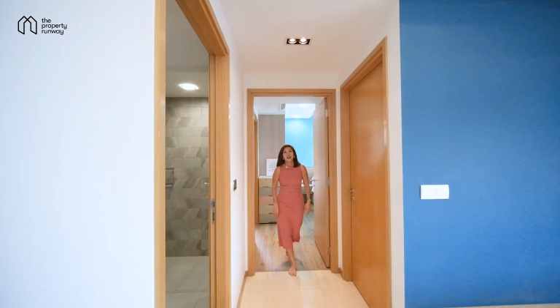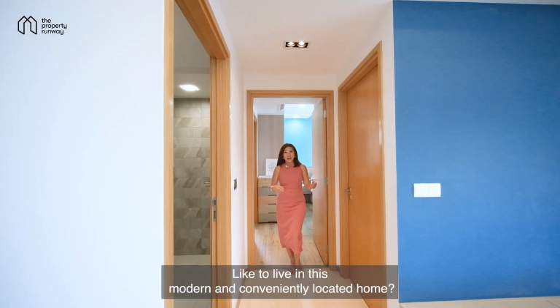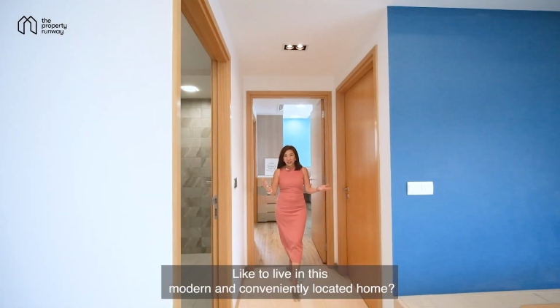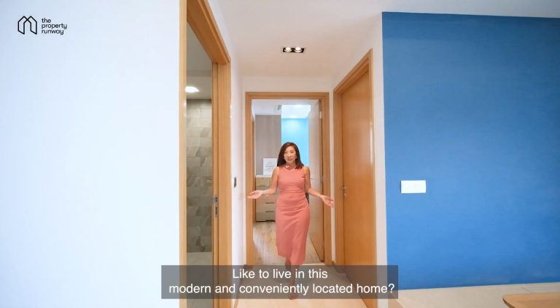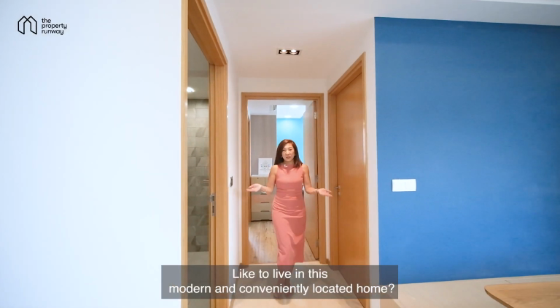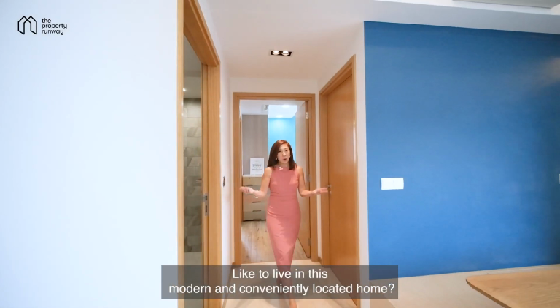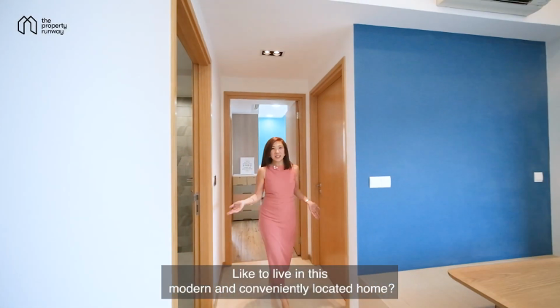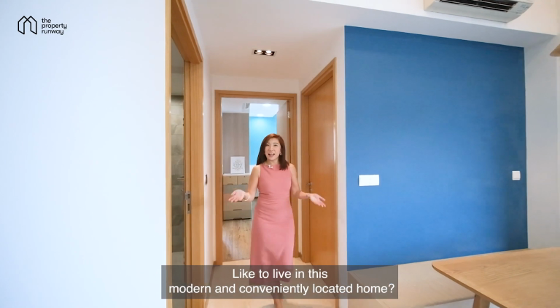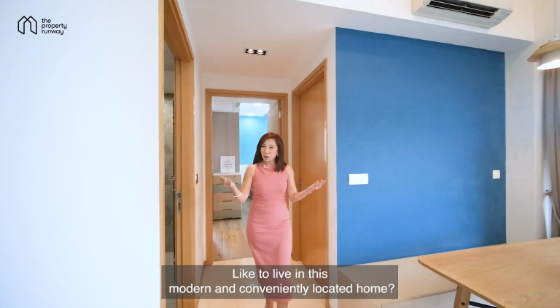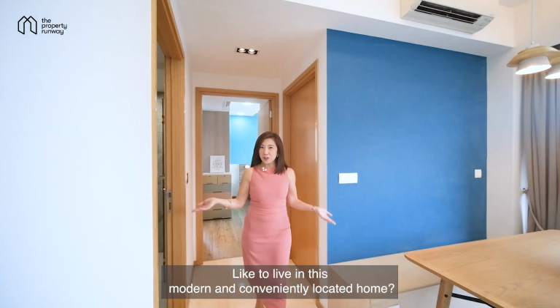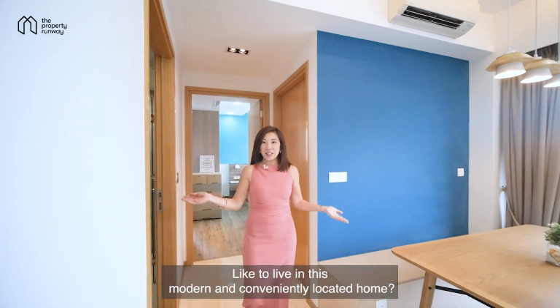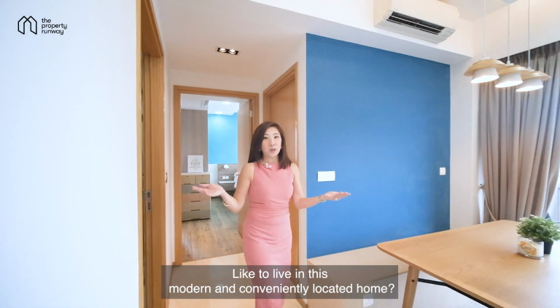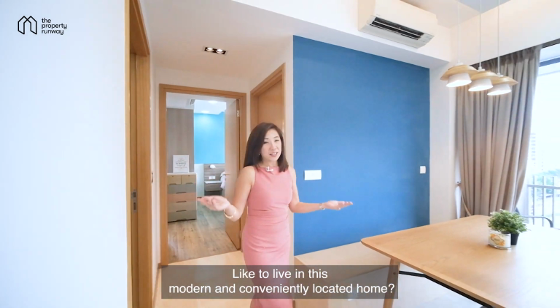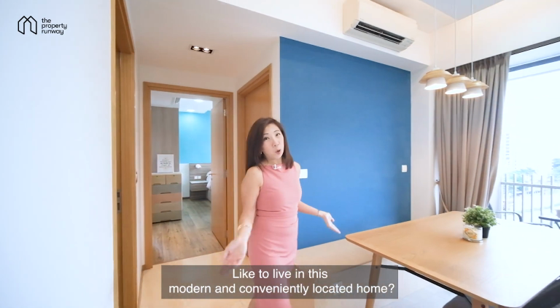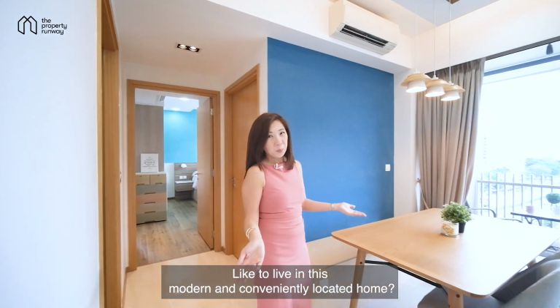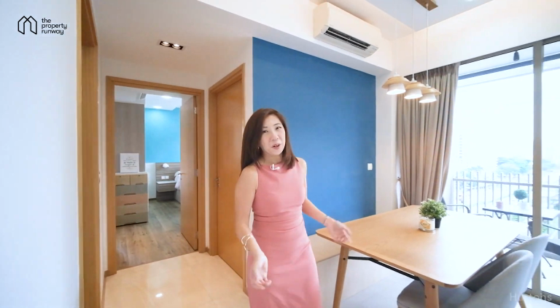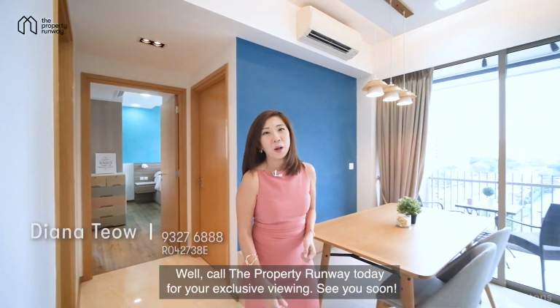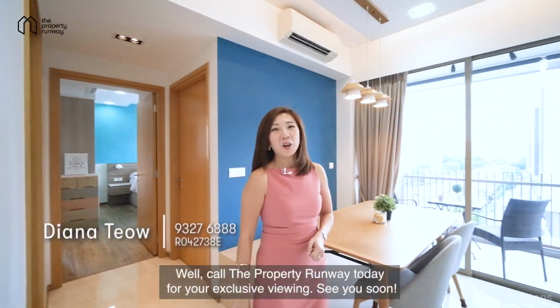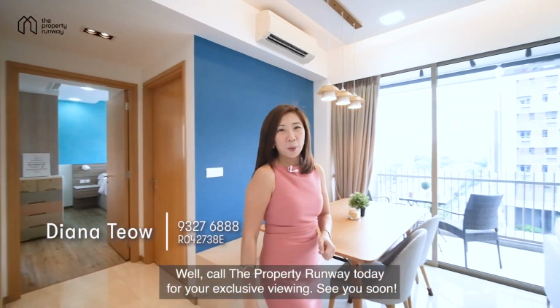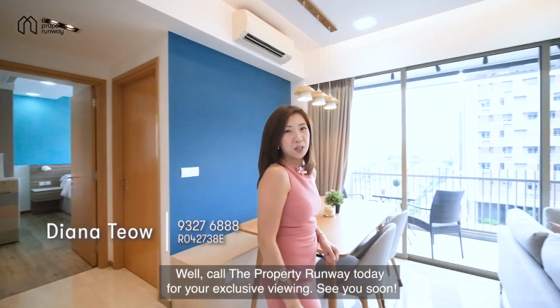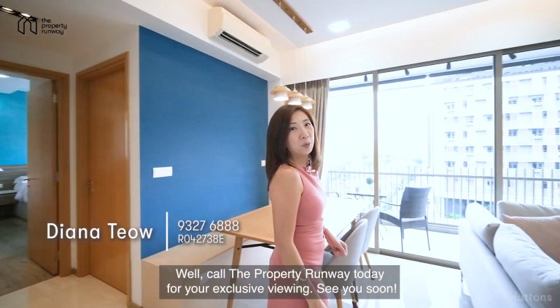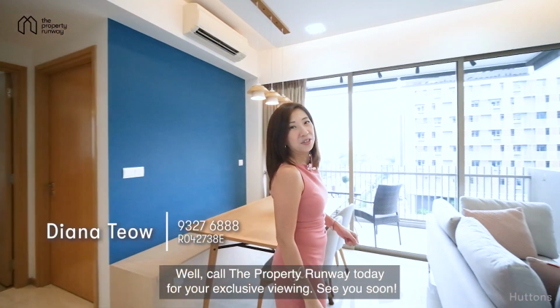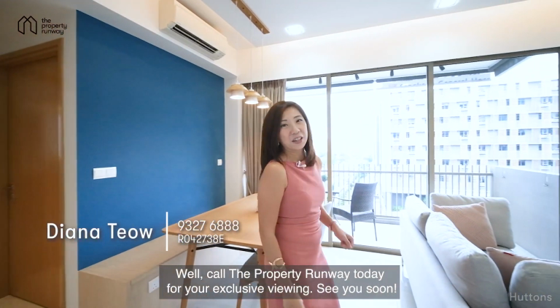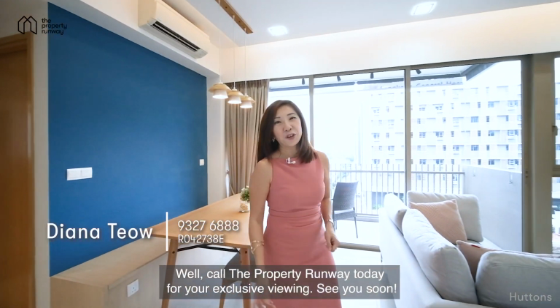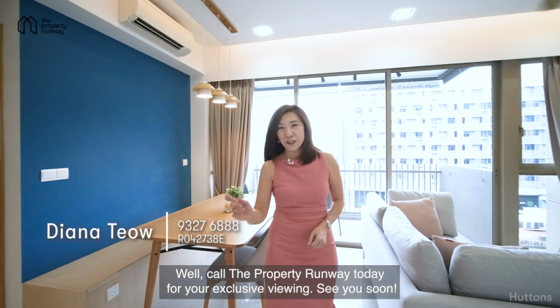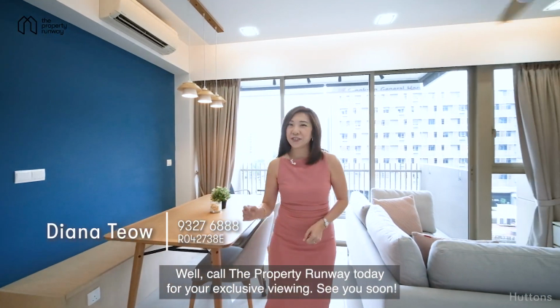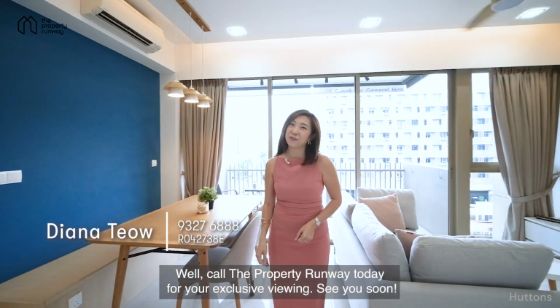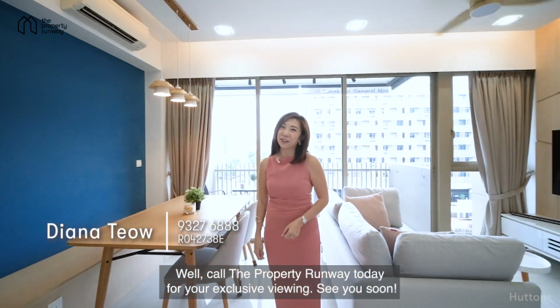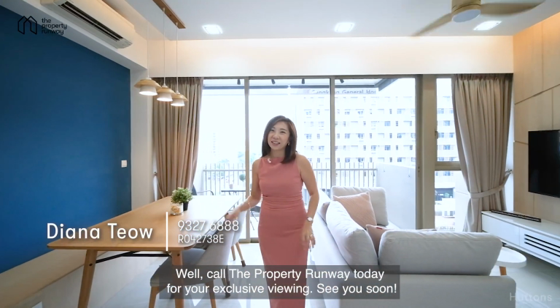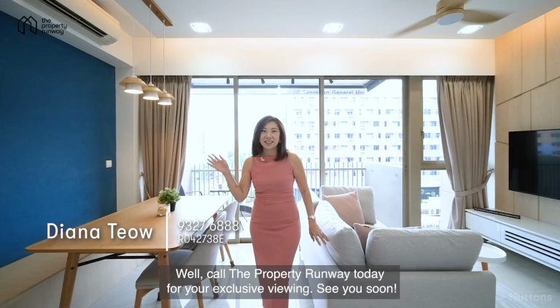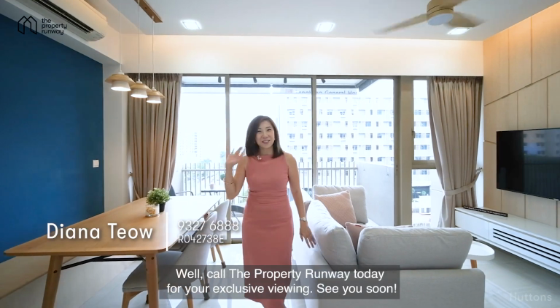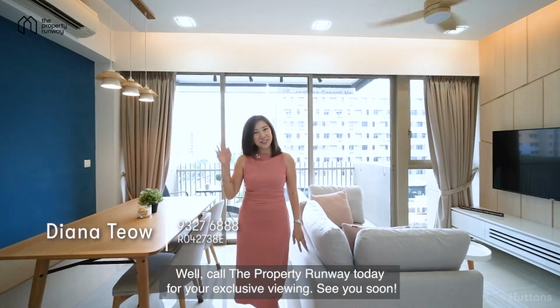Like to live in this modern and conveniently located home? Call the Property Runway today for your exclusive viewing. See you soon!